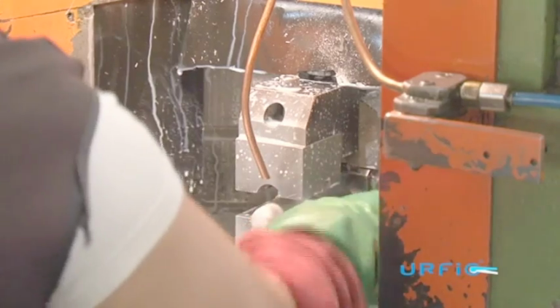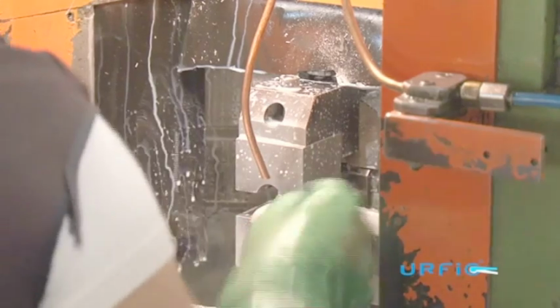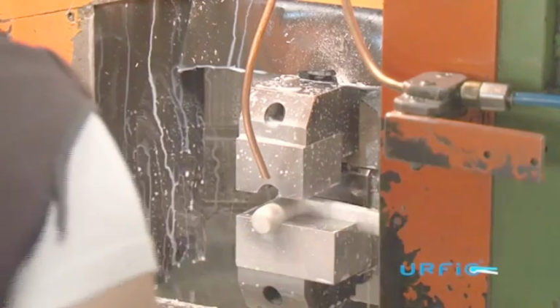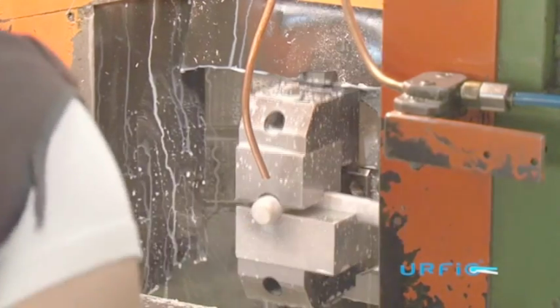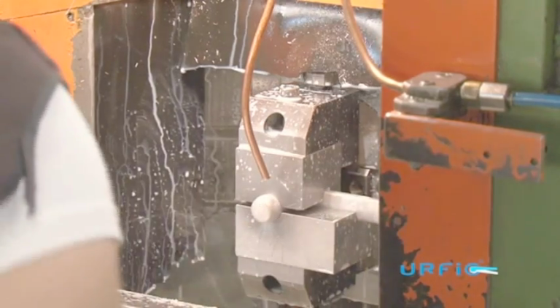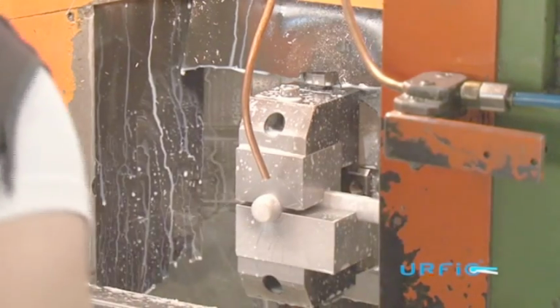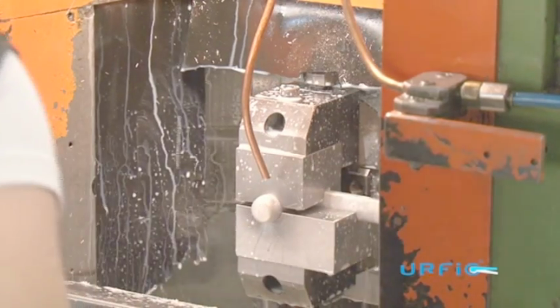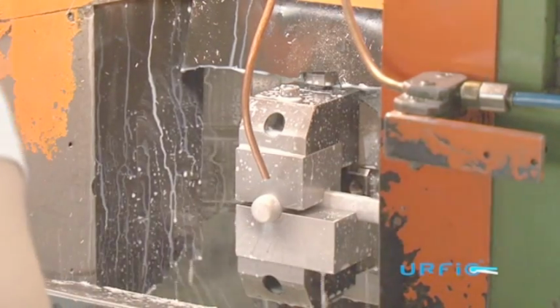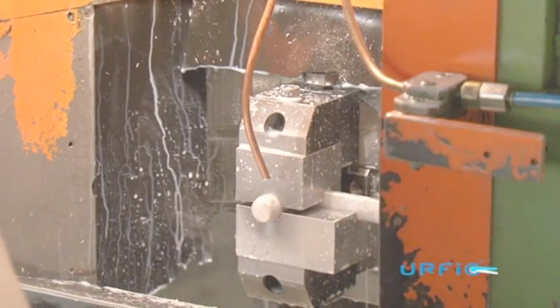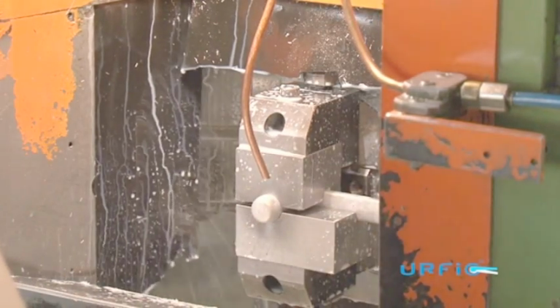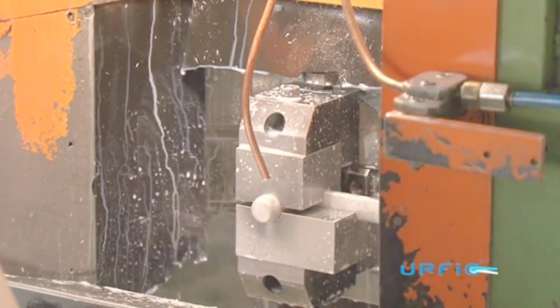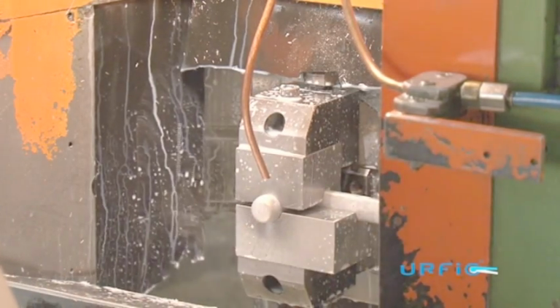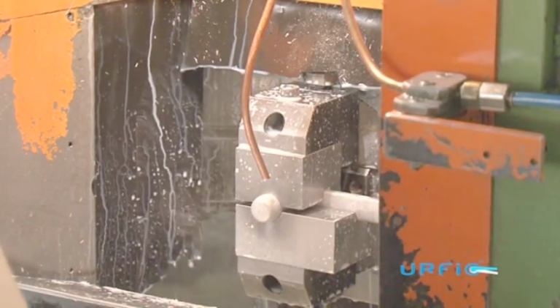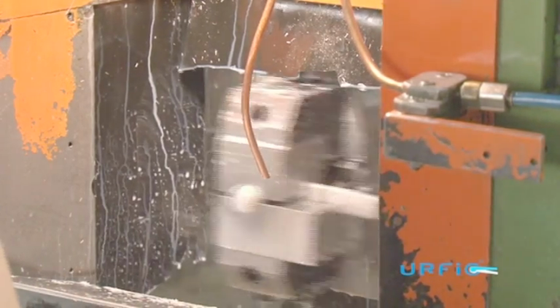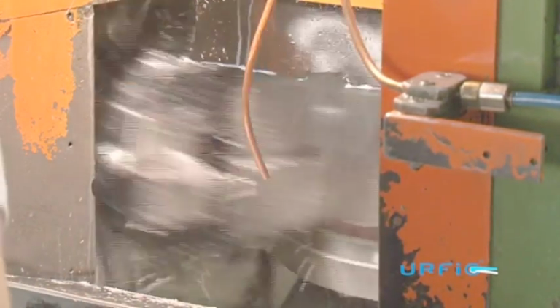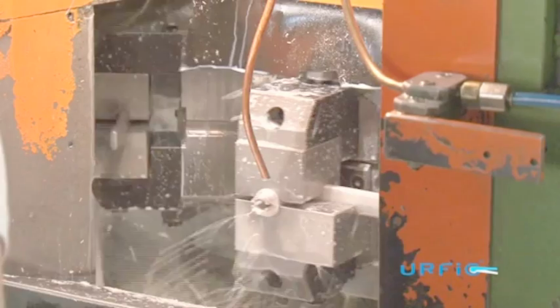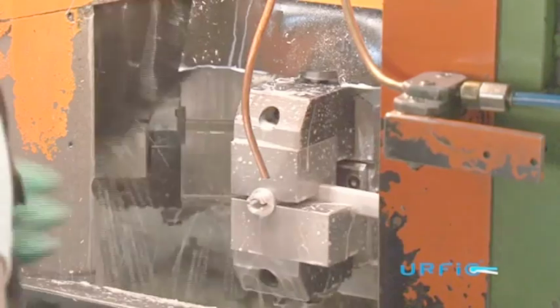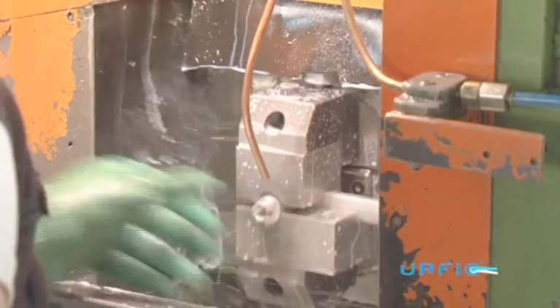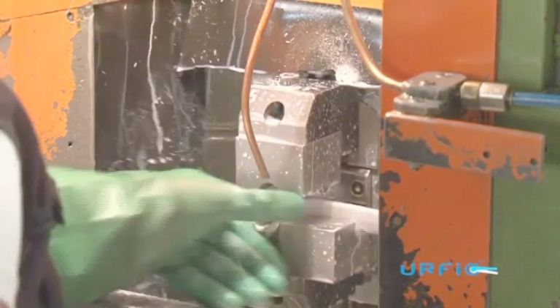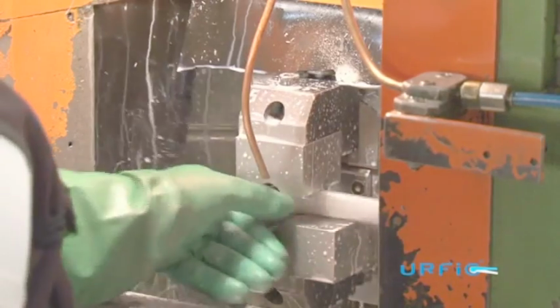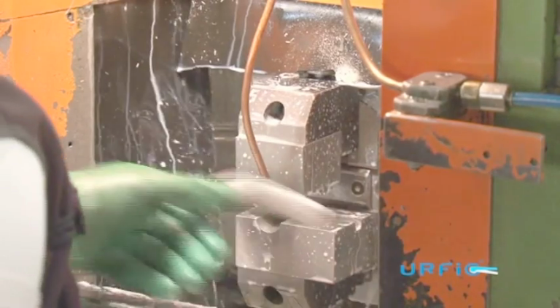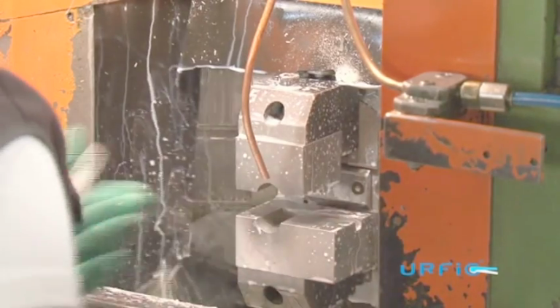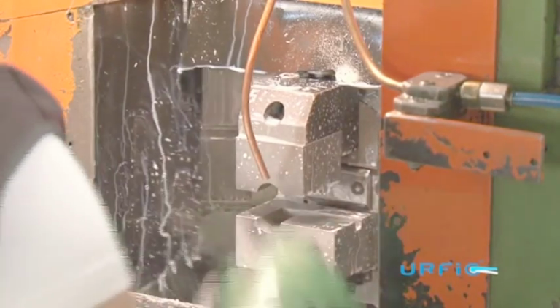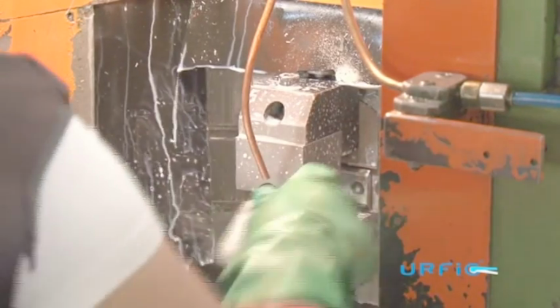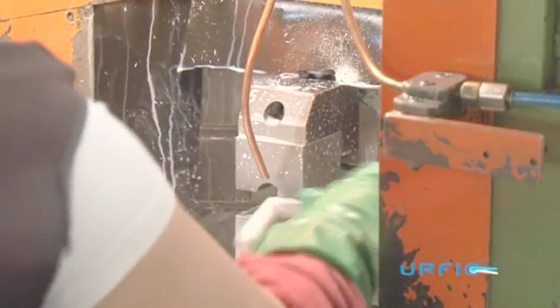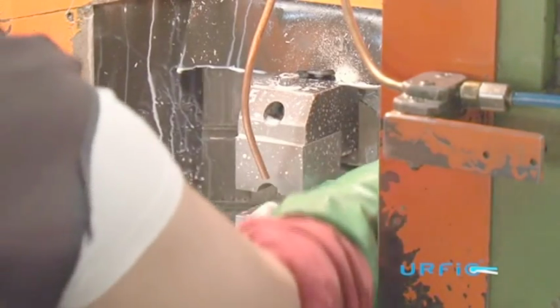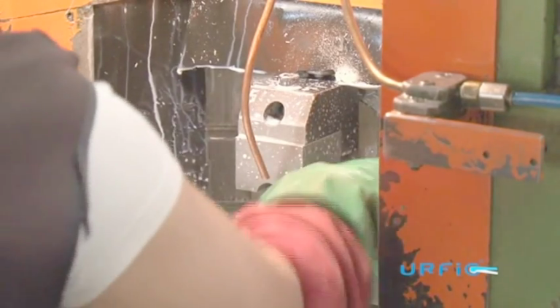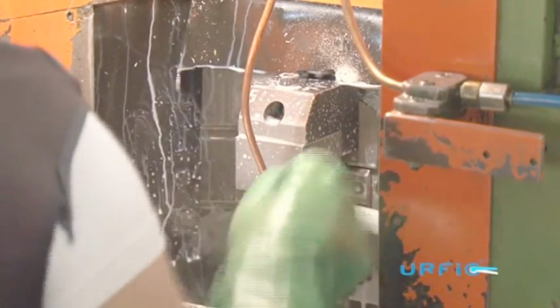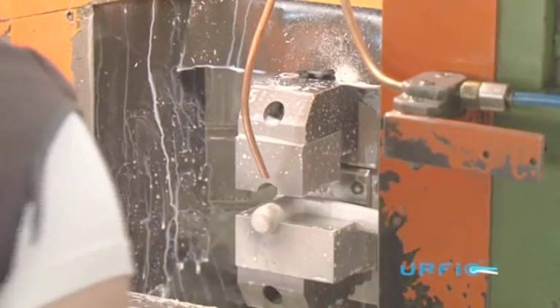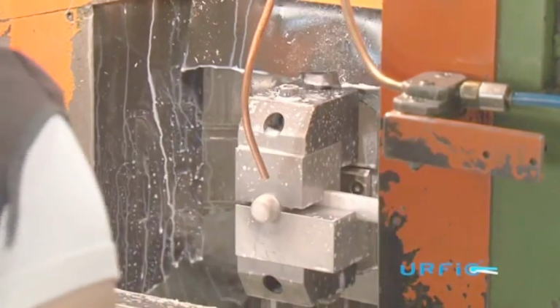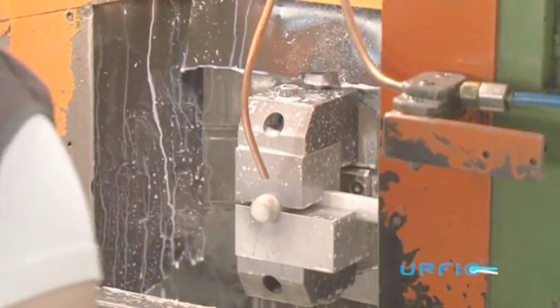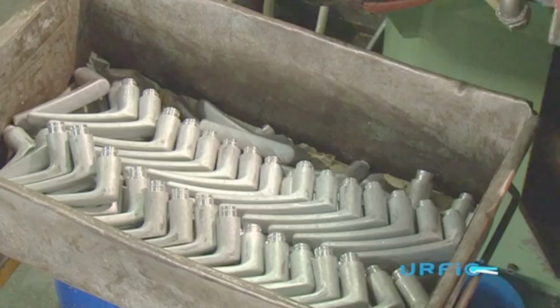Handles are turned and milled from one solid source, again ensuring structural strength to the piece.